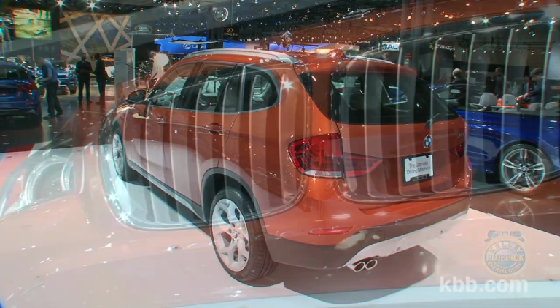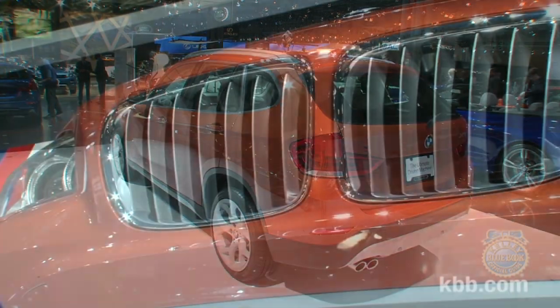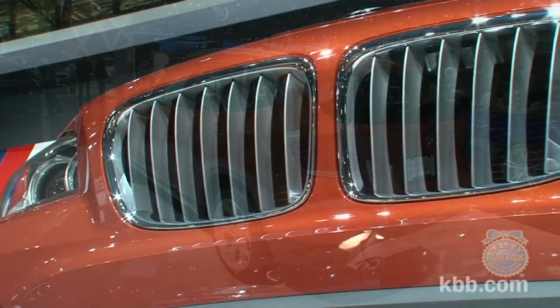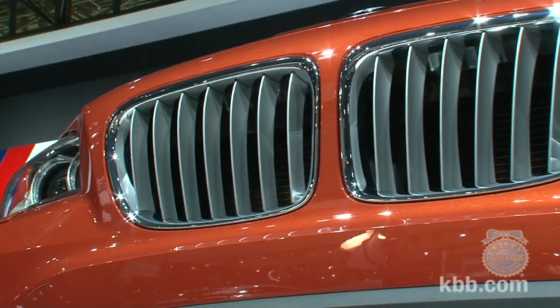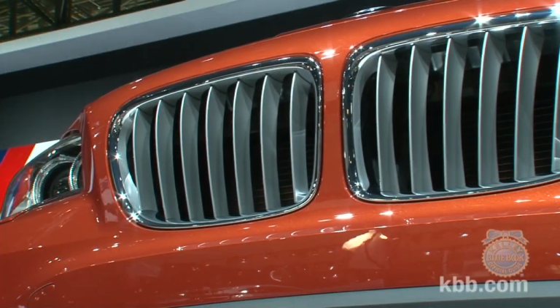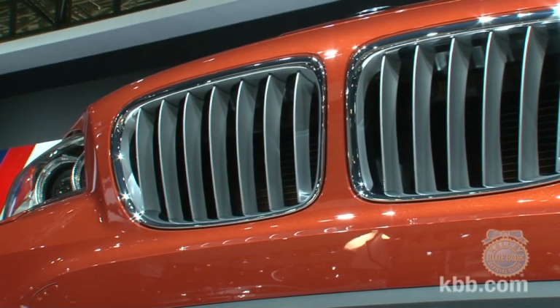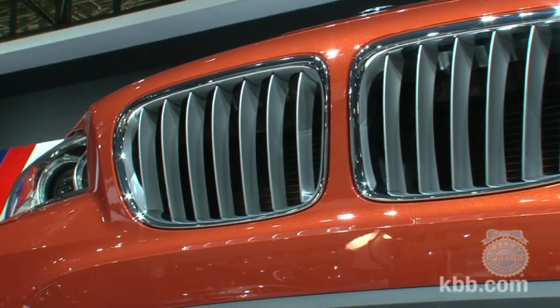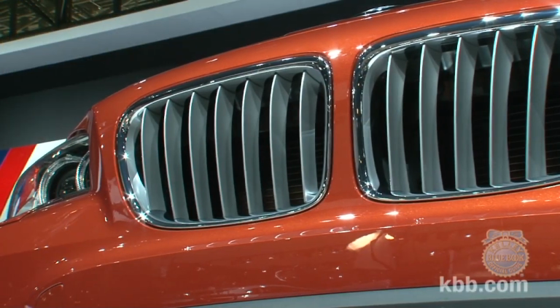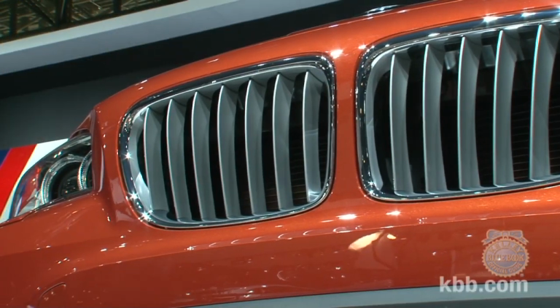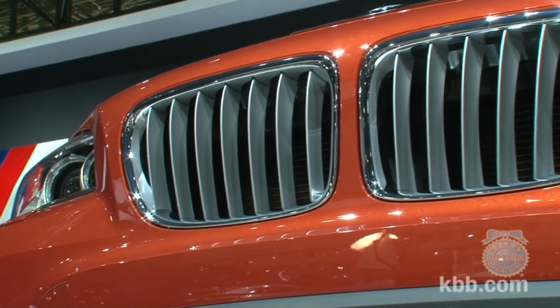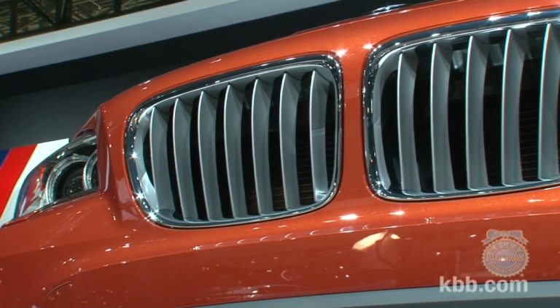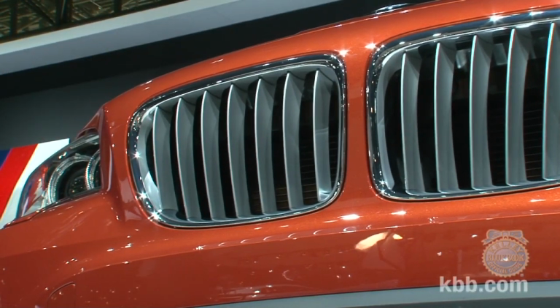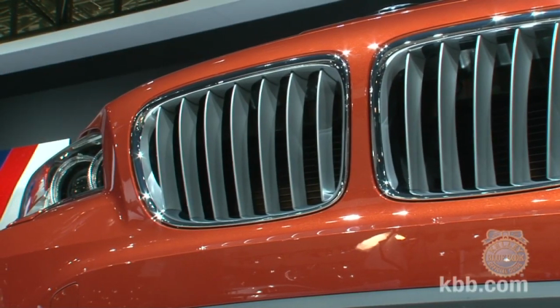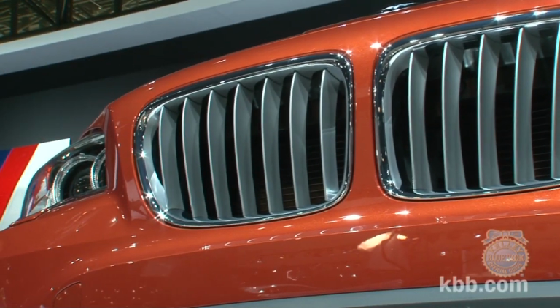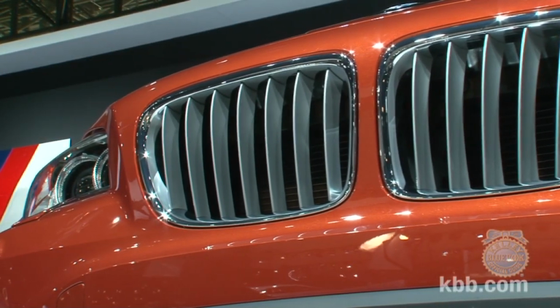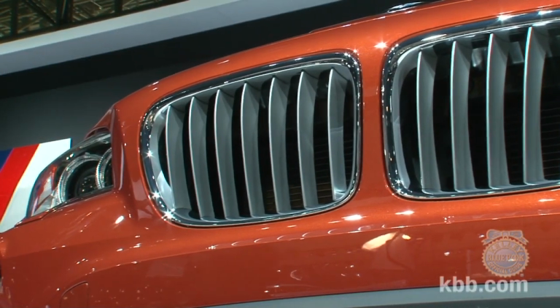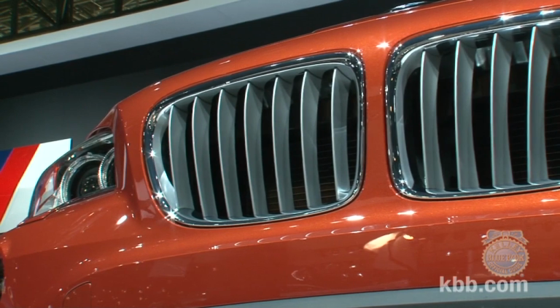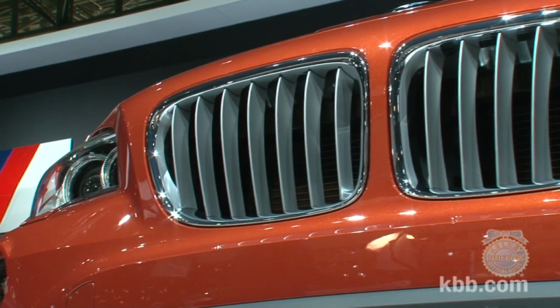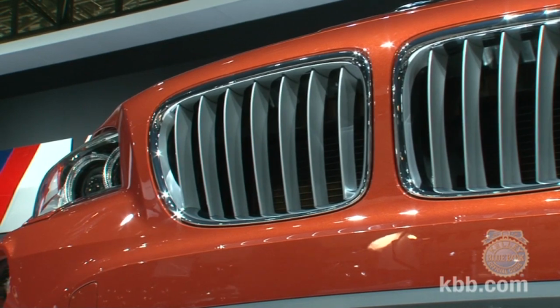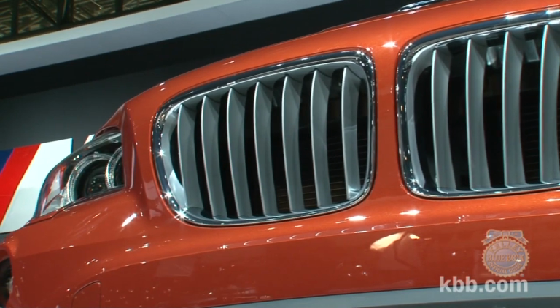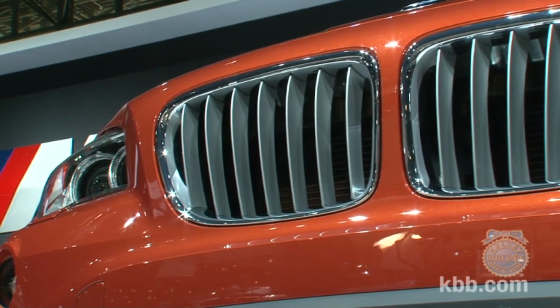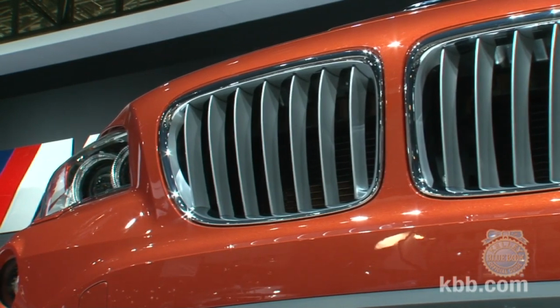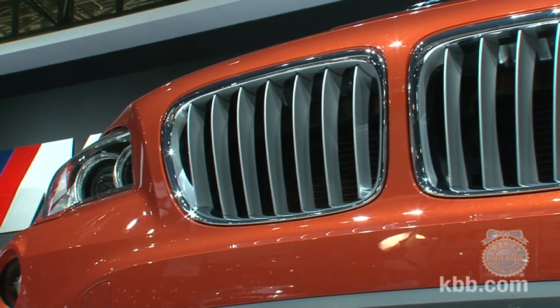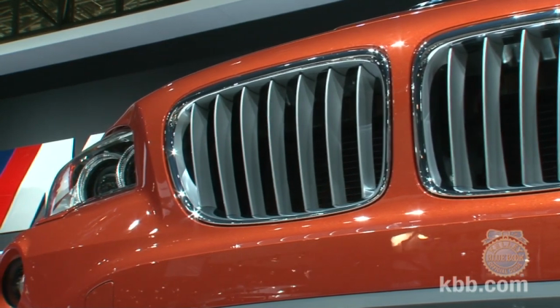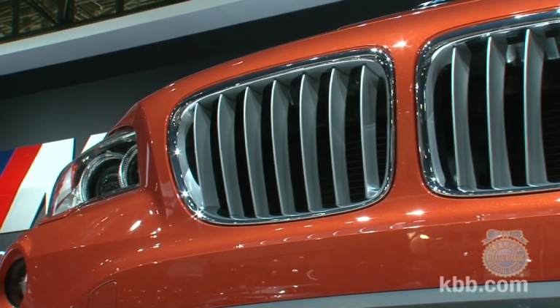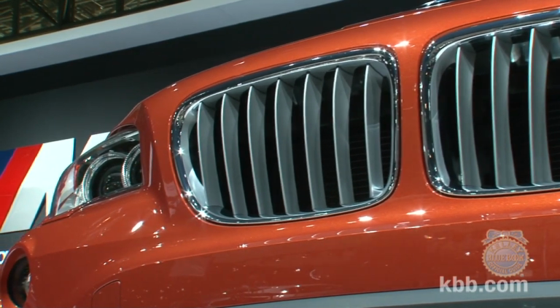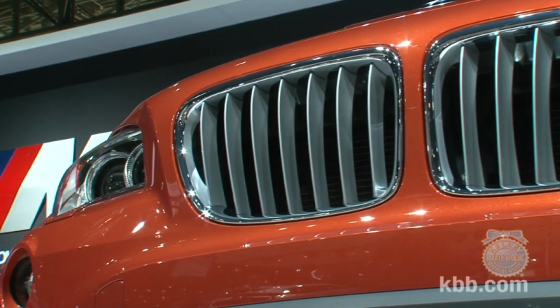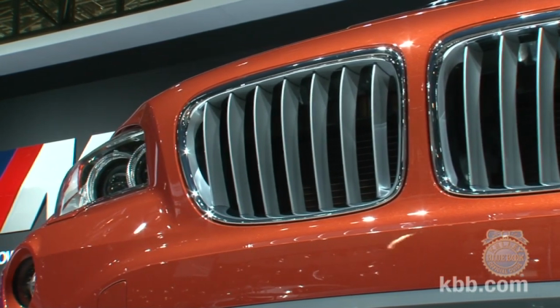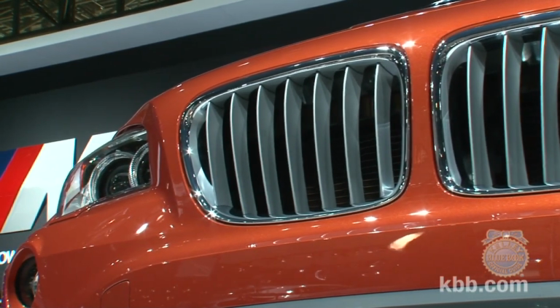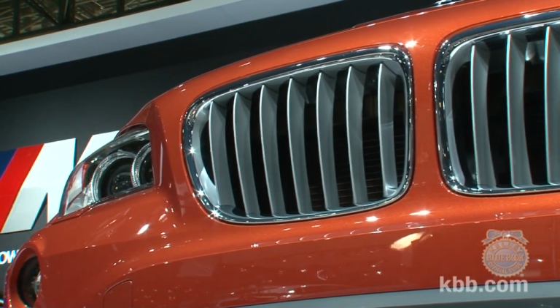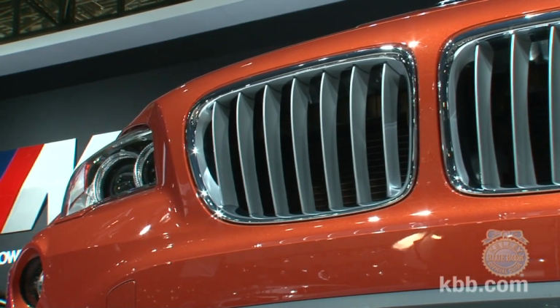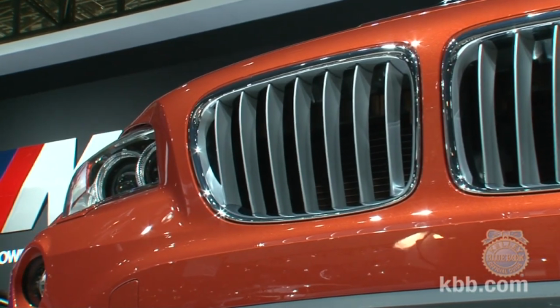On sale in the fall, the BMW X1 will have a starting price of around $32,000. For more KBB coverage of the 2012 New York Auto Show, keep it right here.